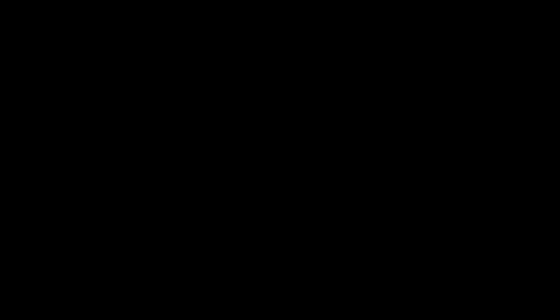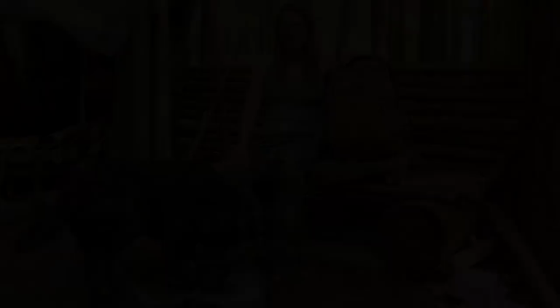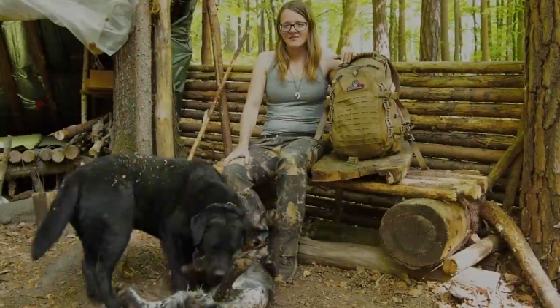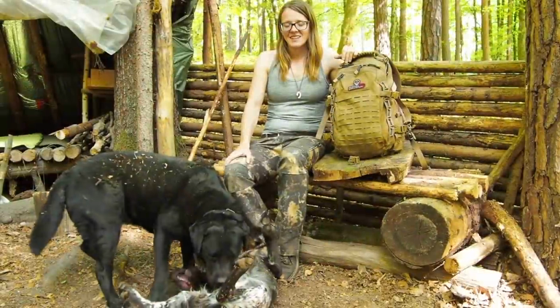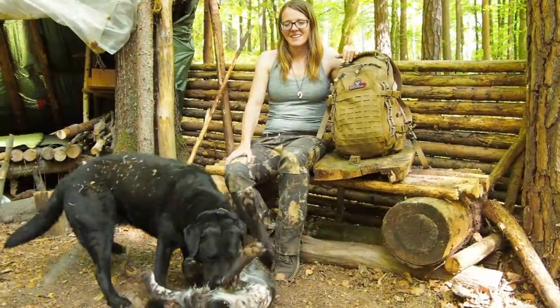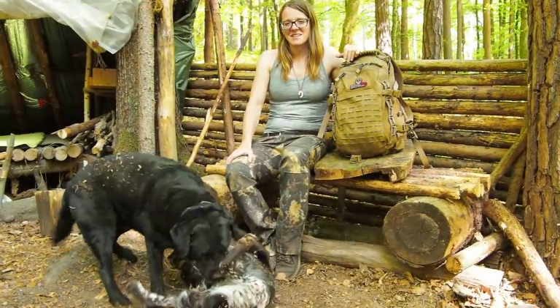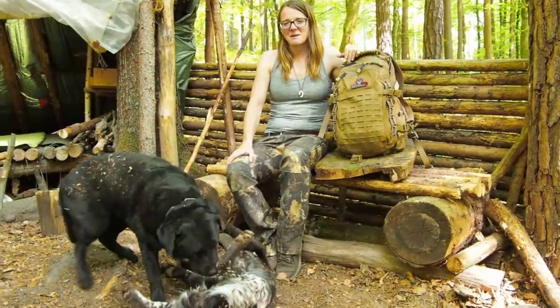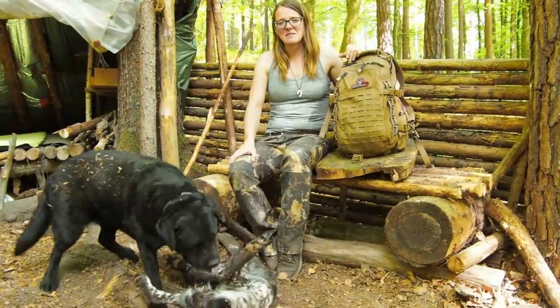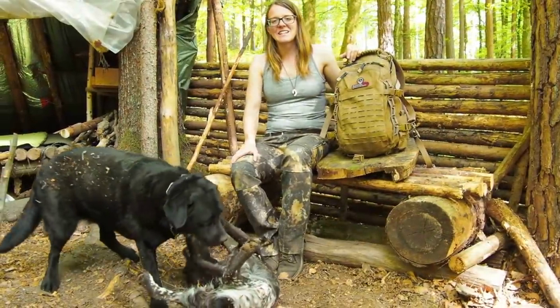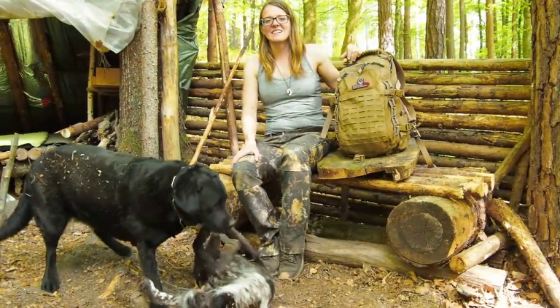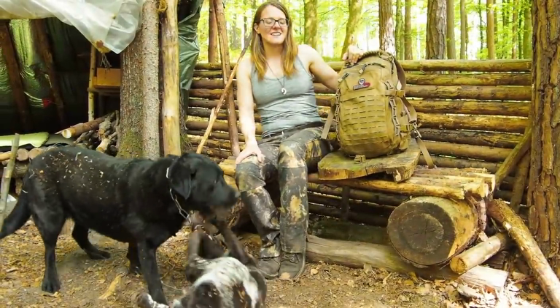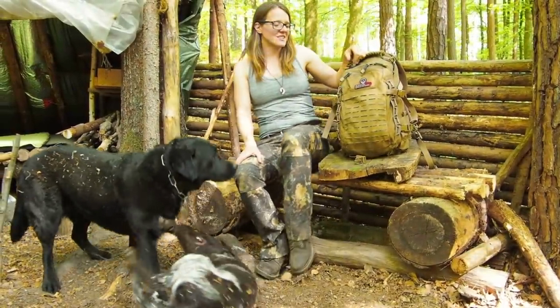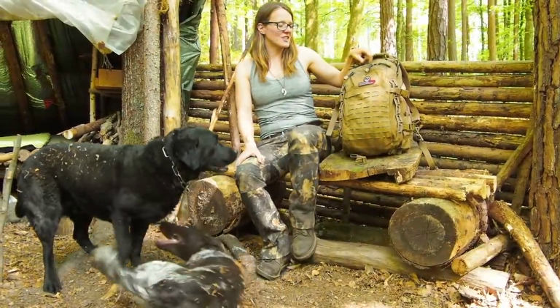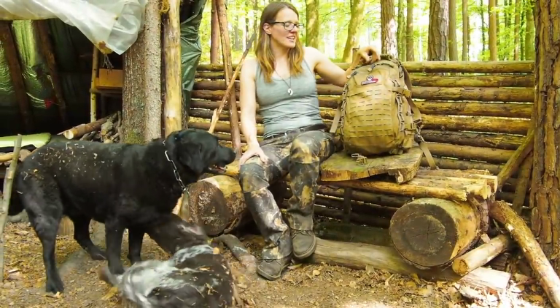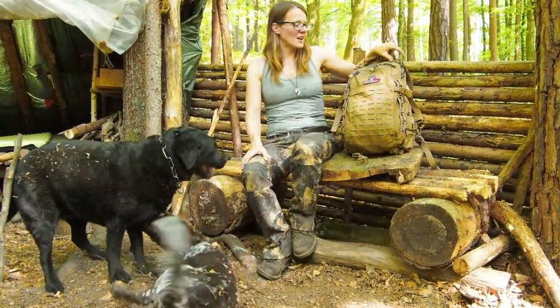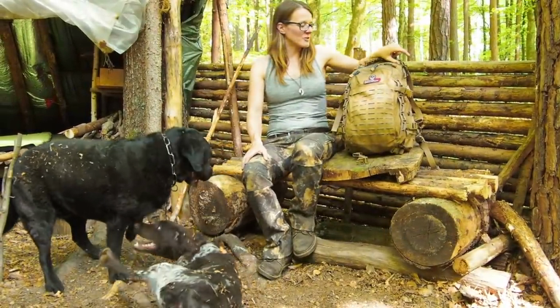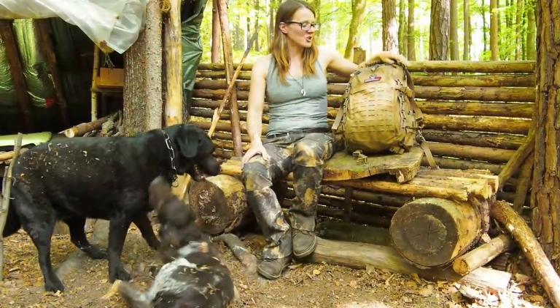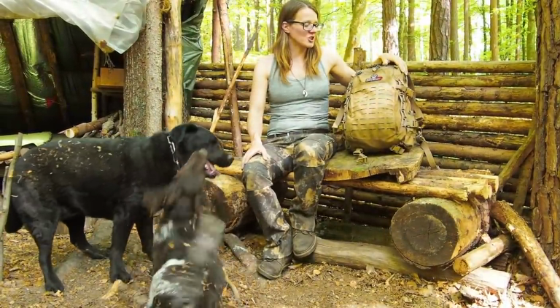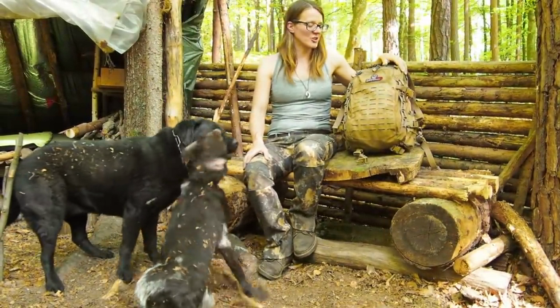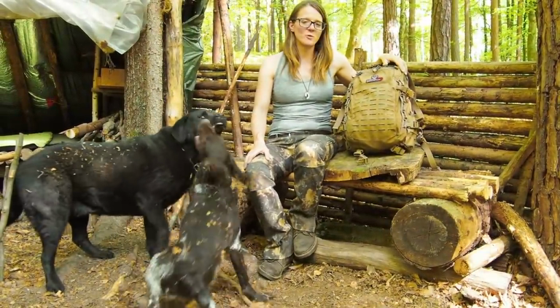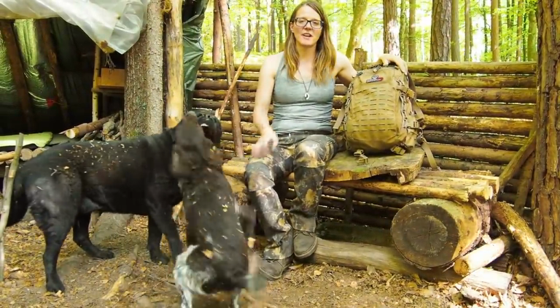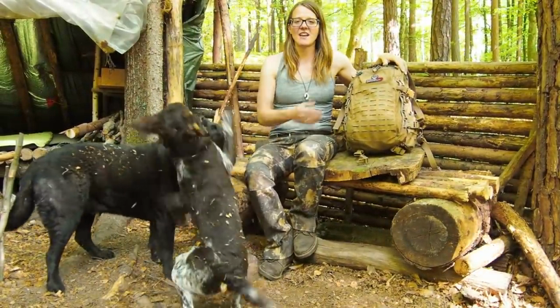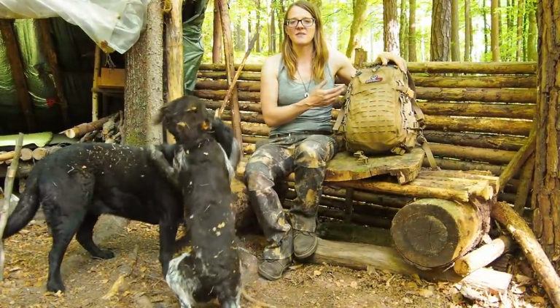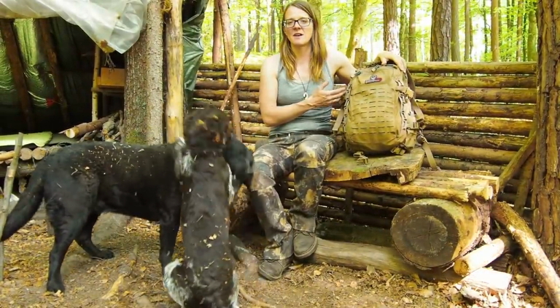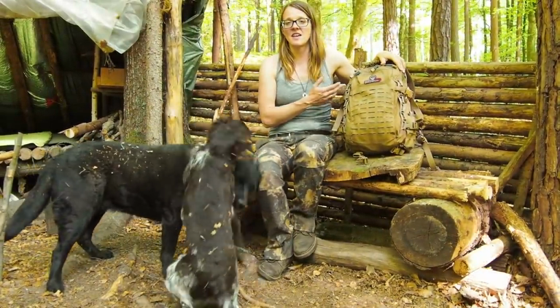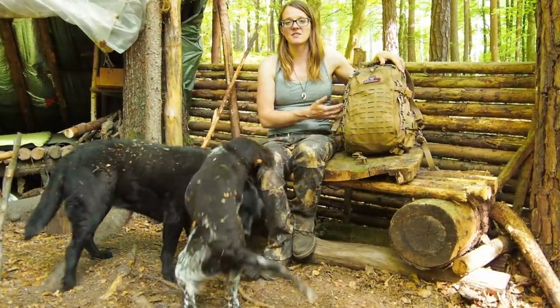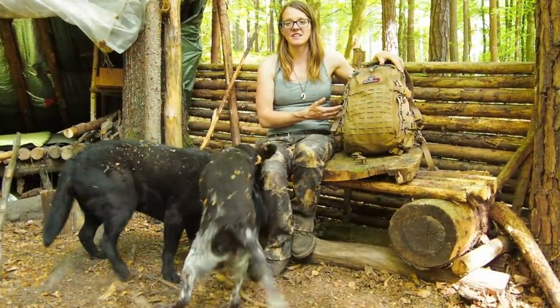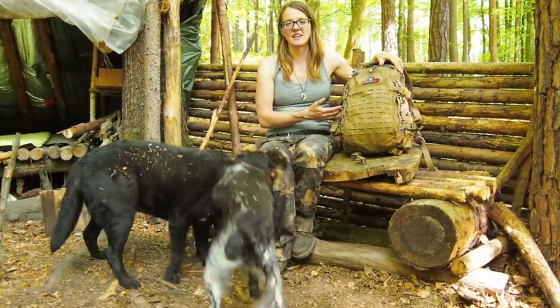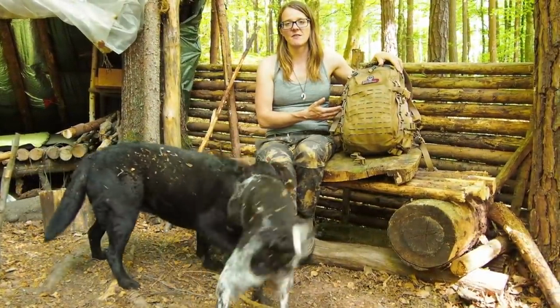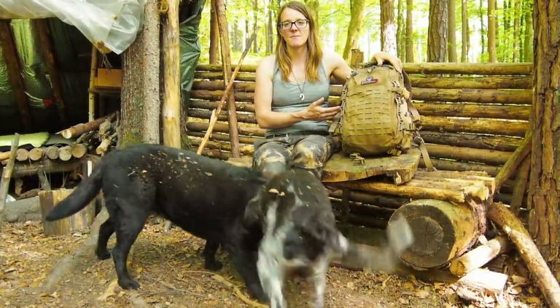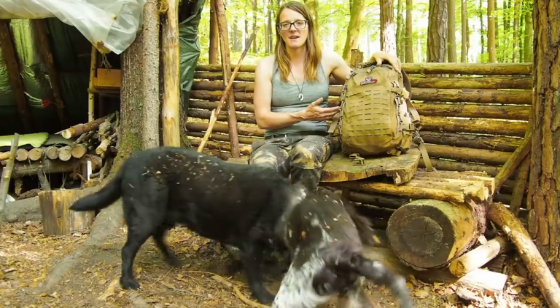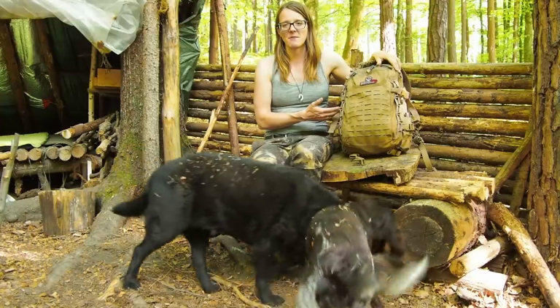Hey guys, my name is Lily and today I want to show you what I have in my everyday carry backpack.